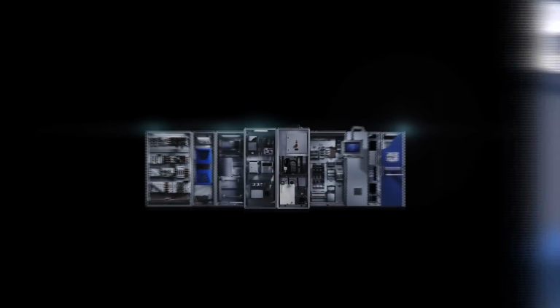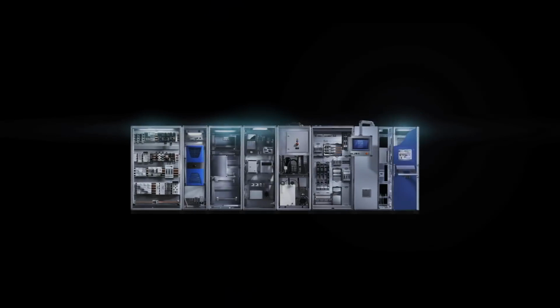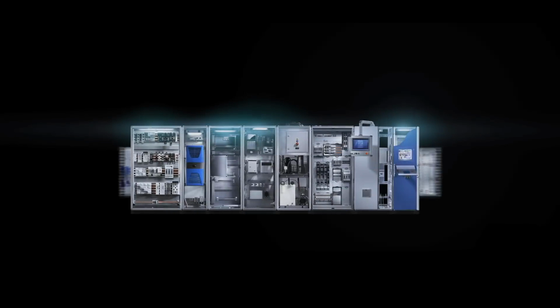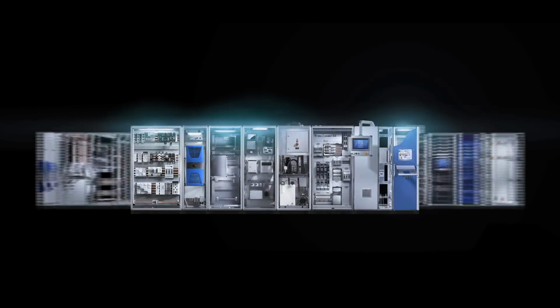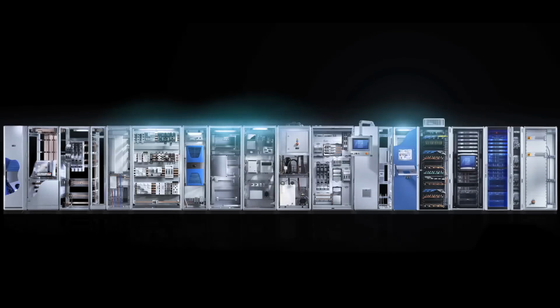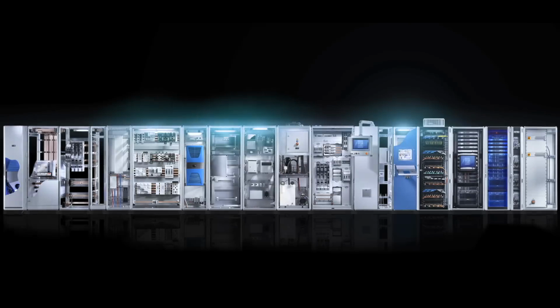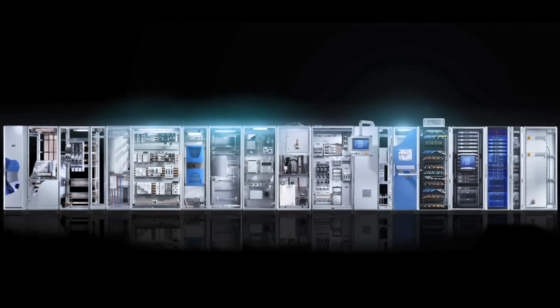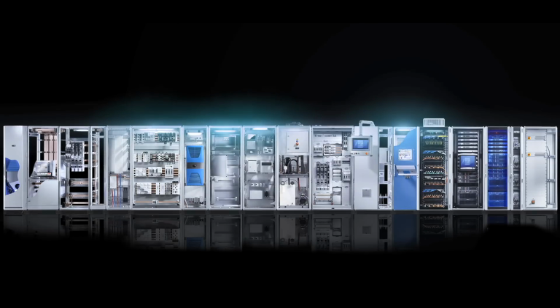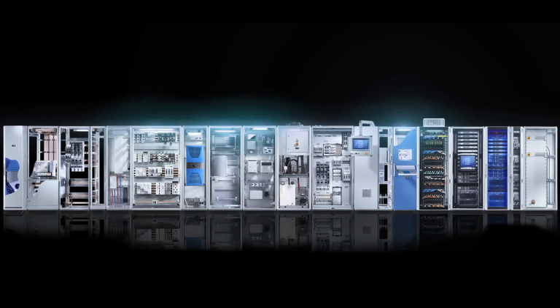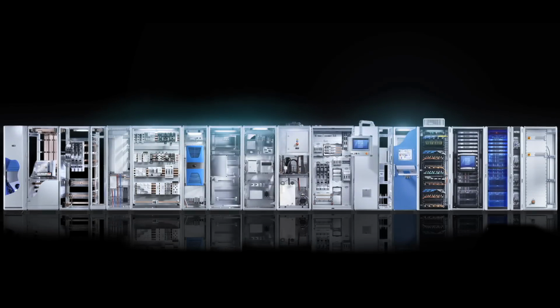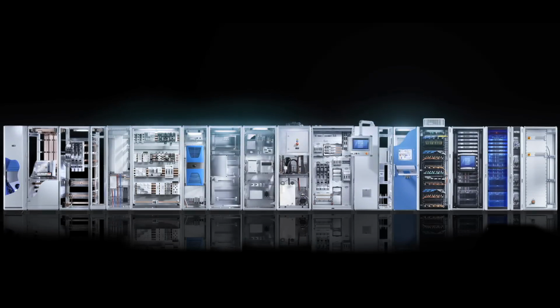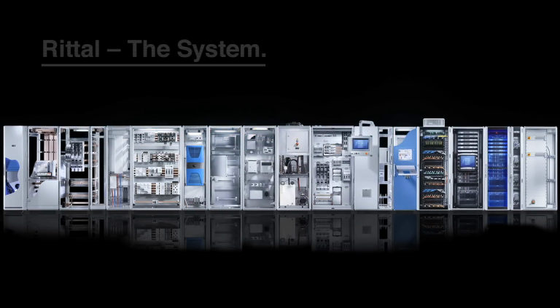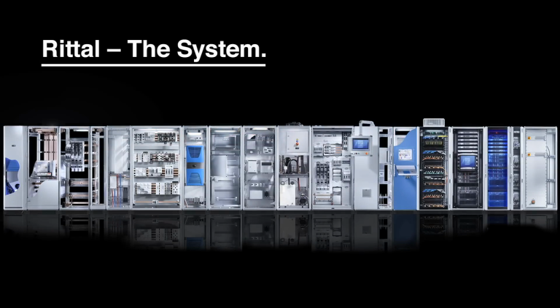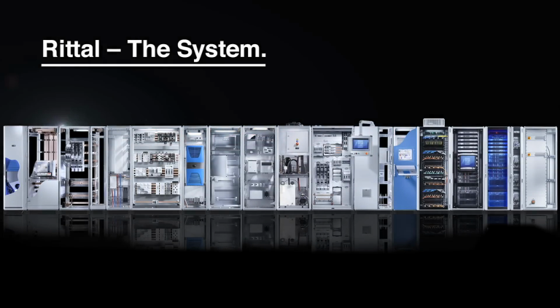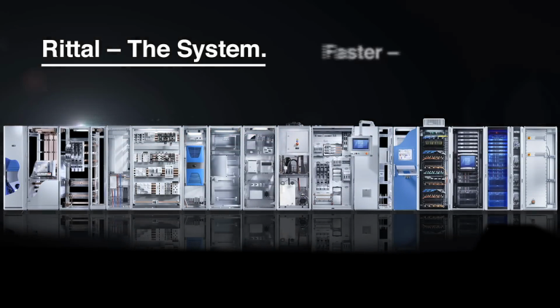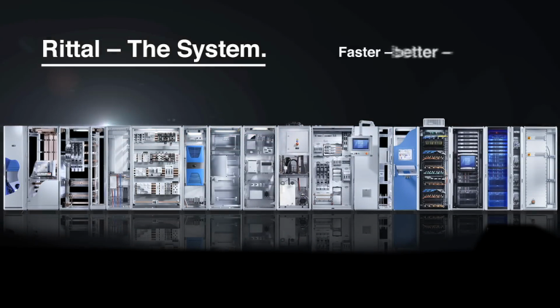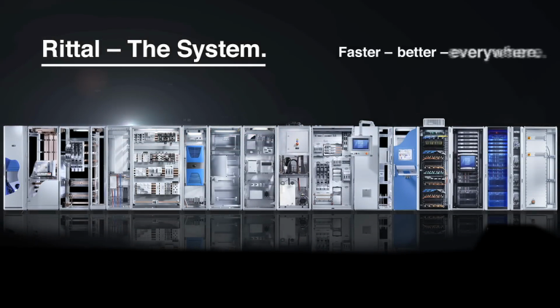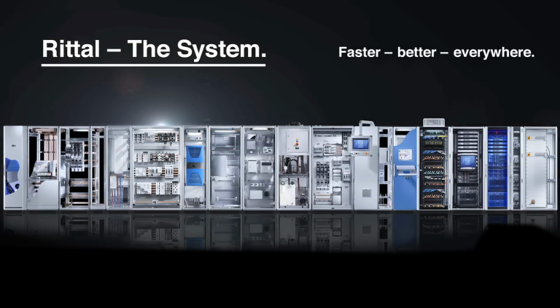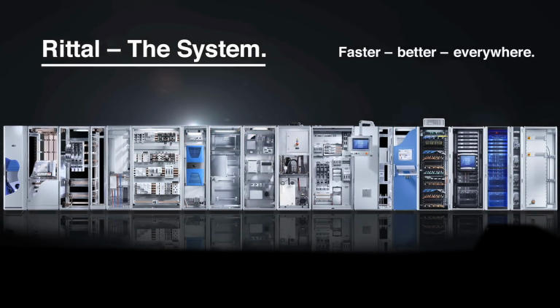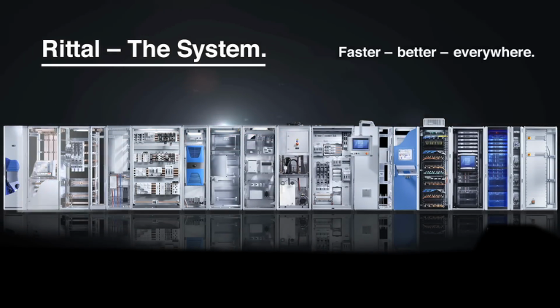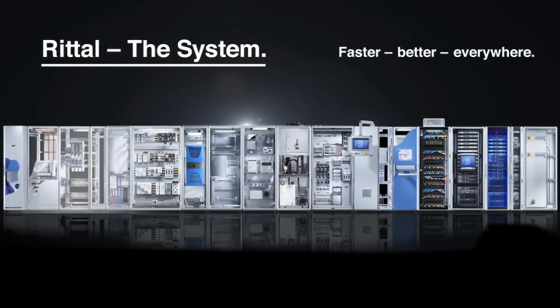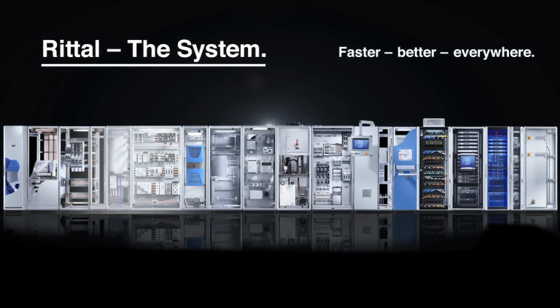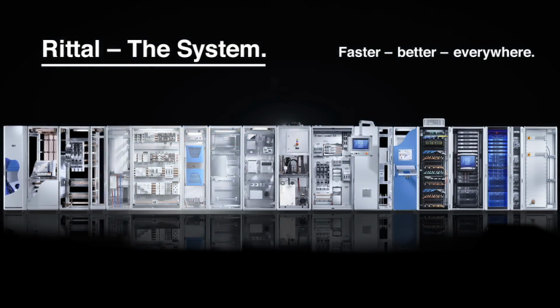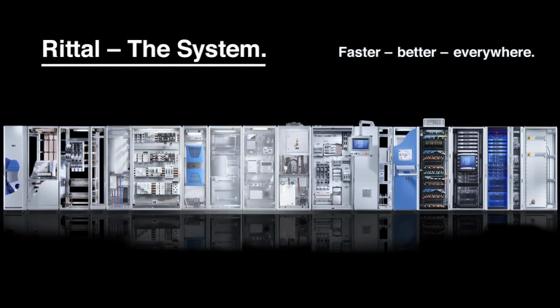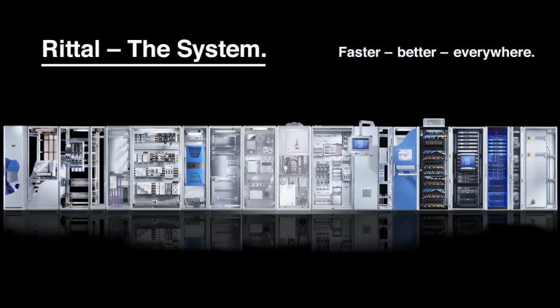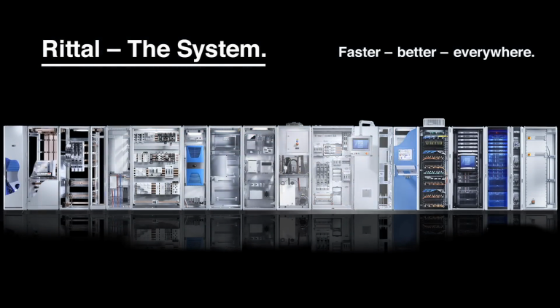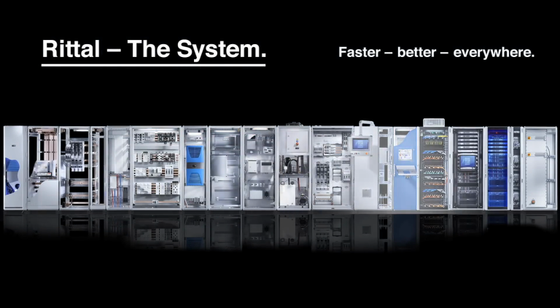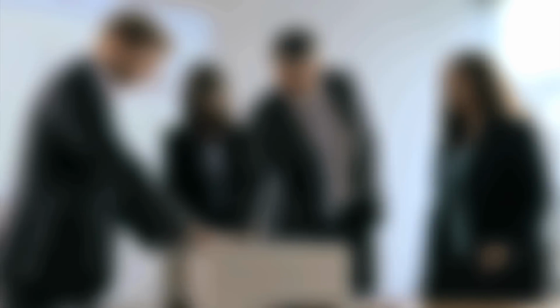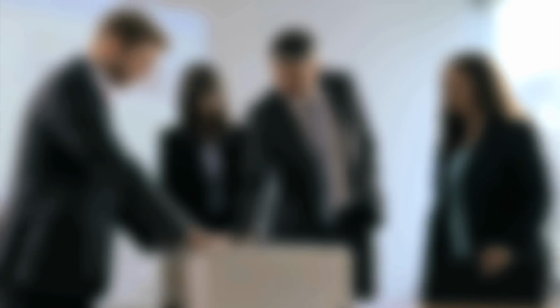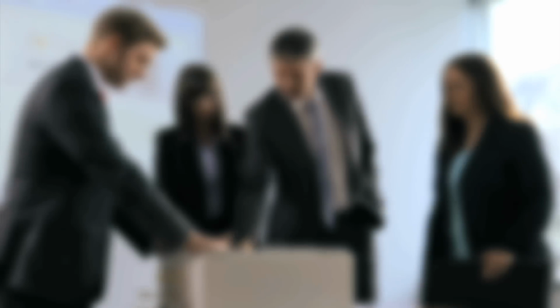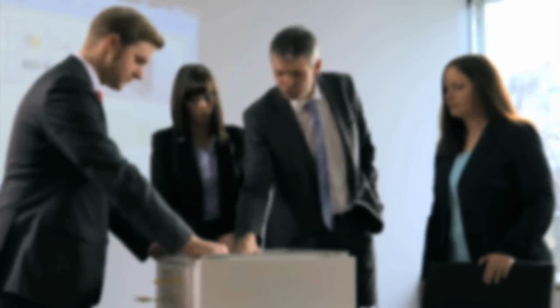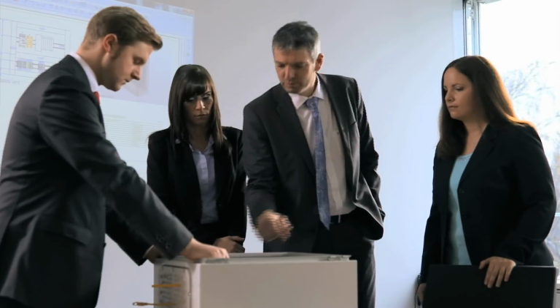From Rittal. The benefit to you: this unique enclosure system is perfectly interlinked with the ePlan engineering platform.